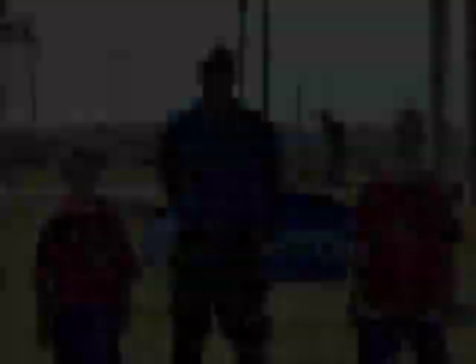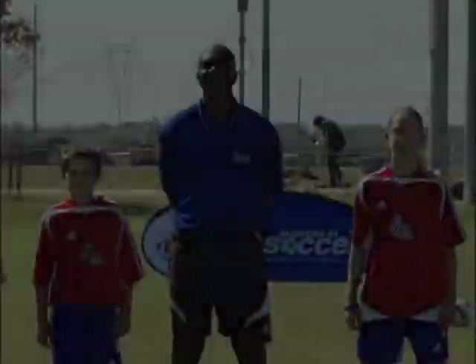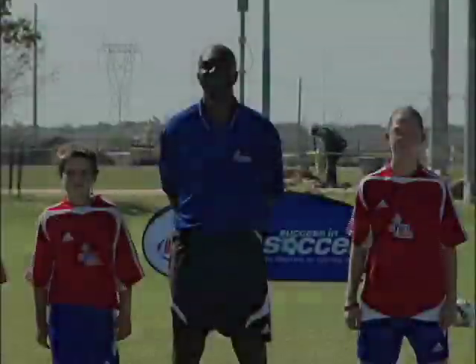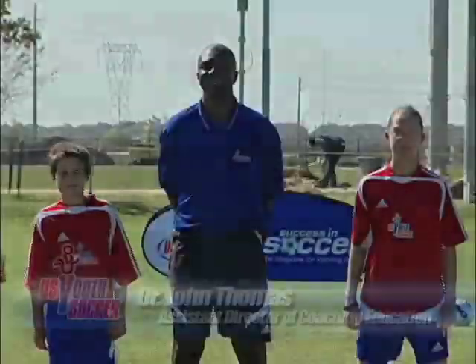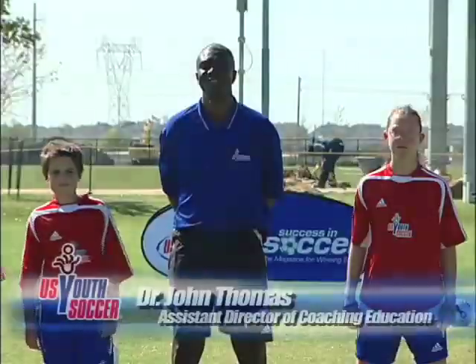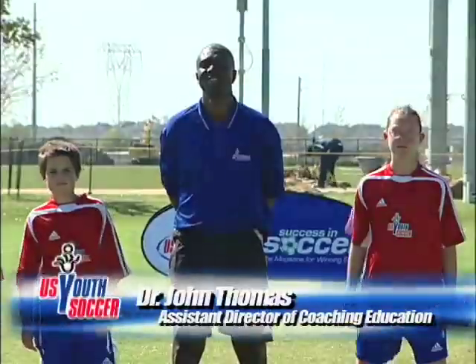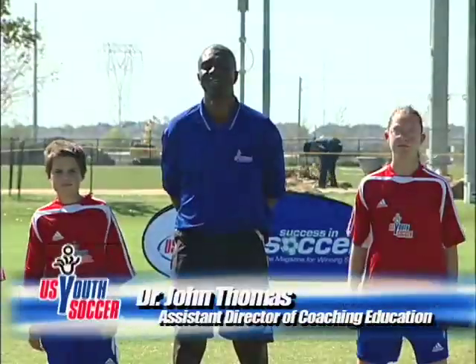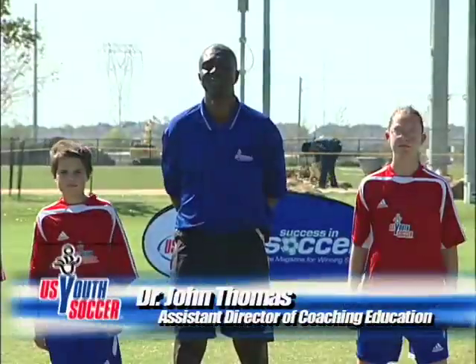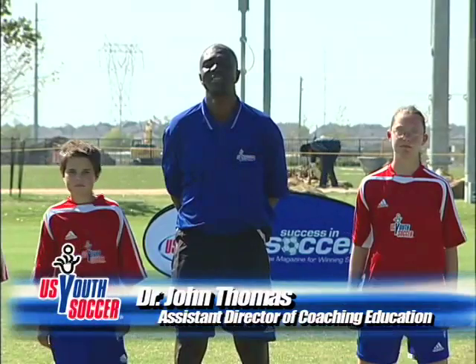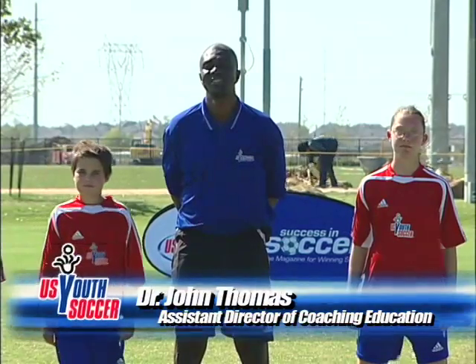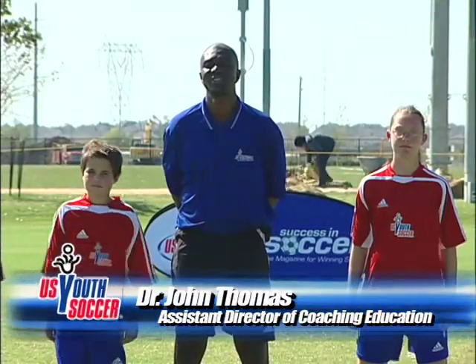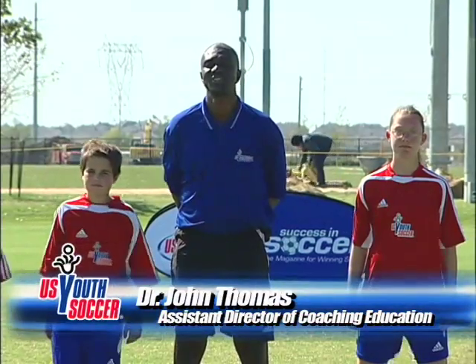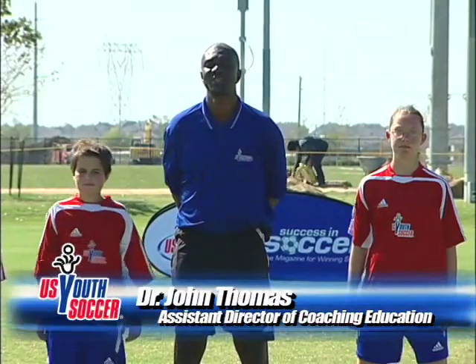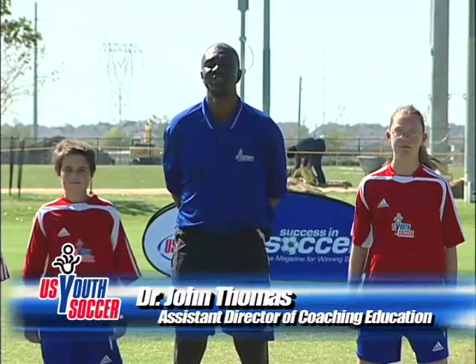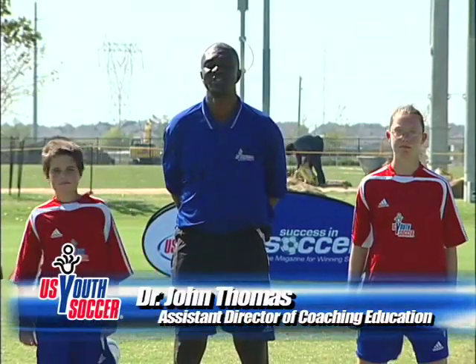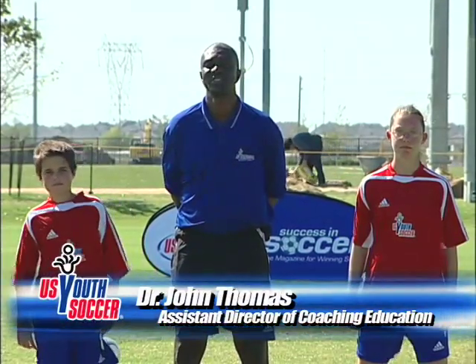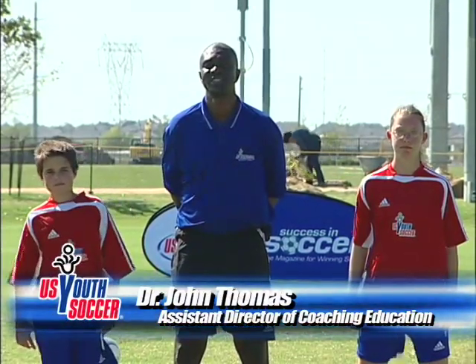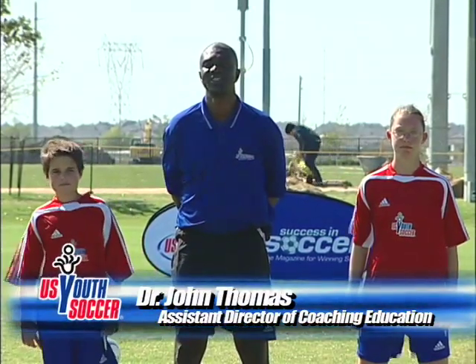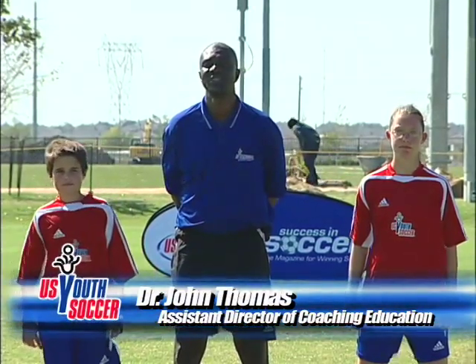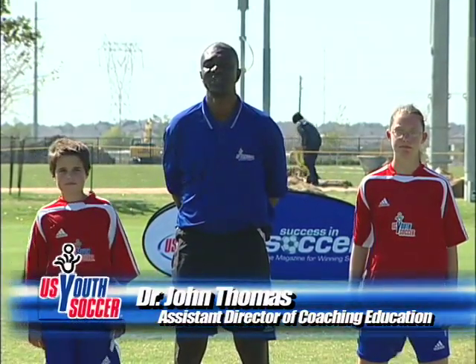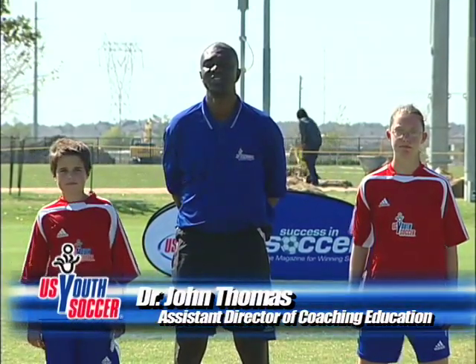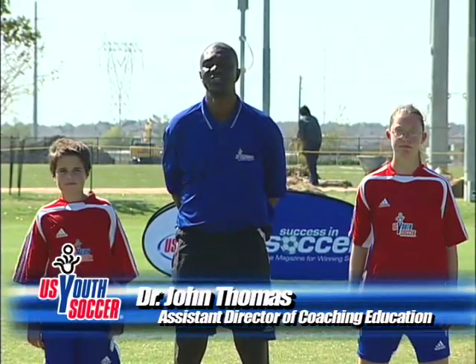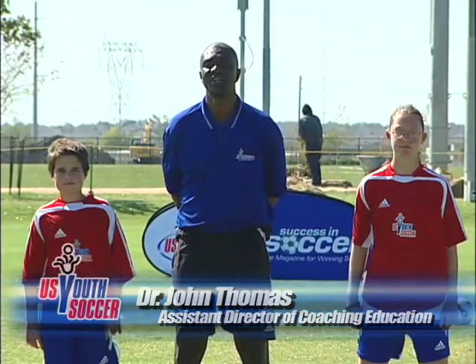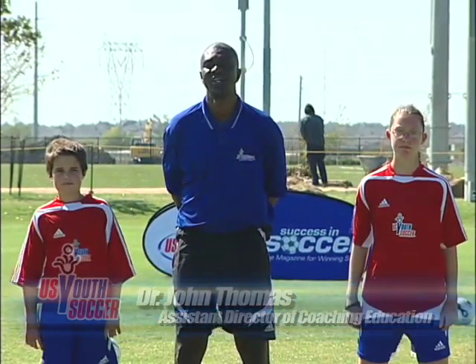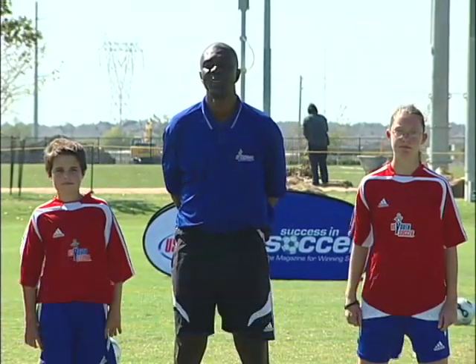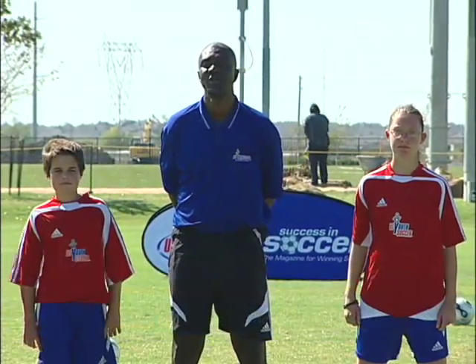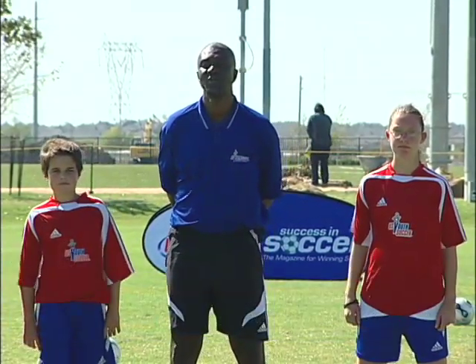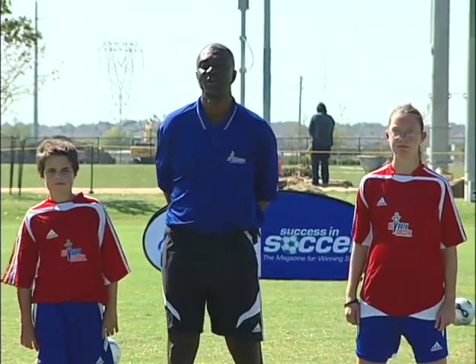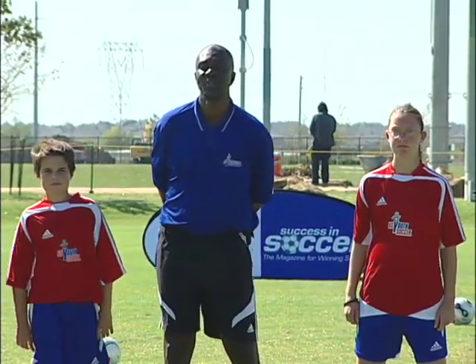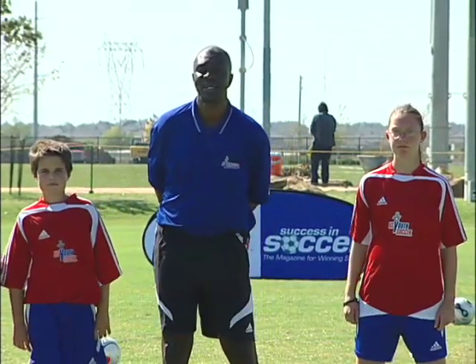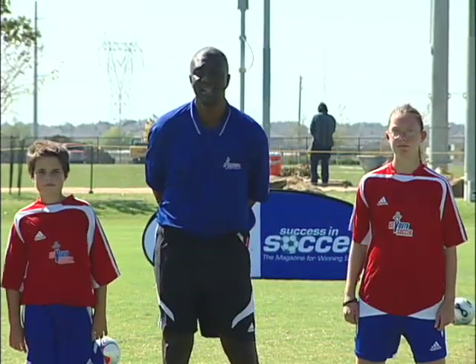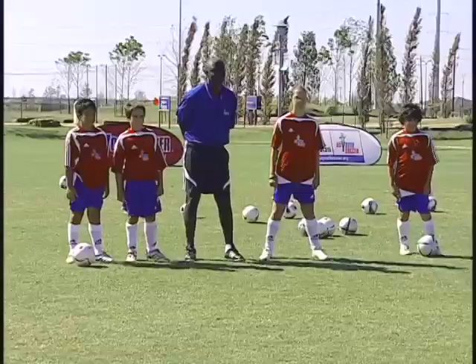Hi, I'm Dr. John Thomas, Assistant Director for Coaching Education with US Youth Soccer. And we're going to work on the block tackle.